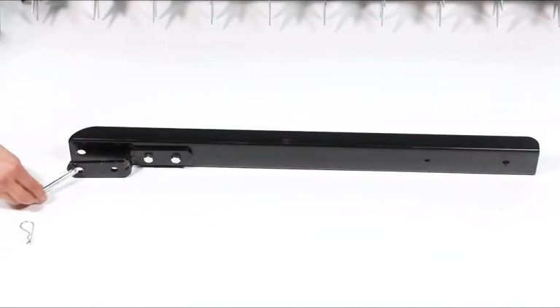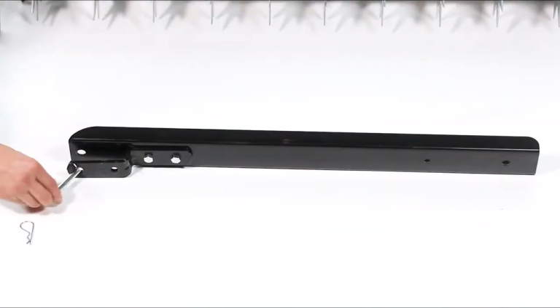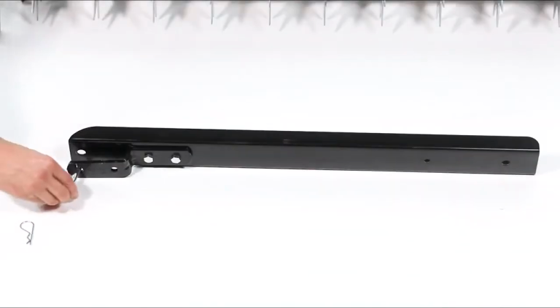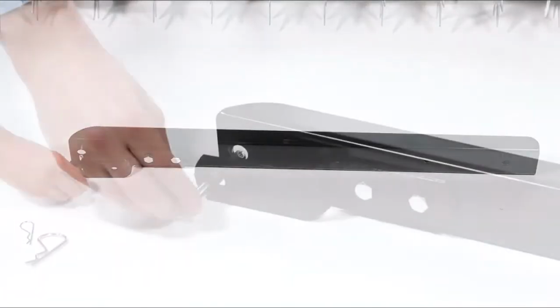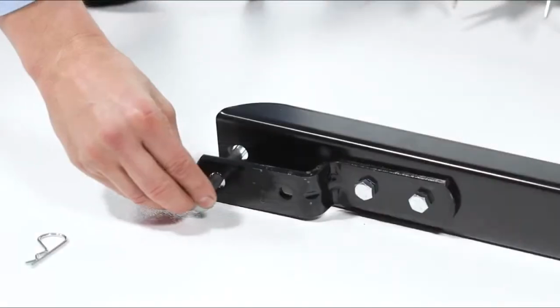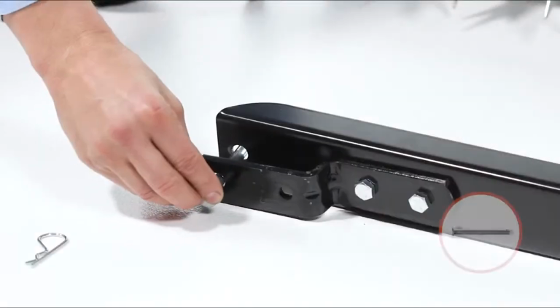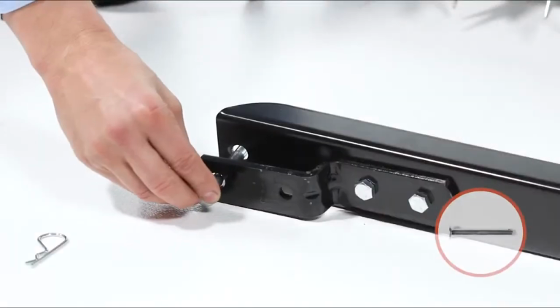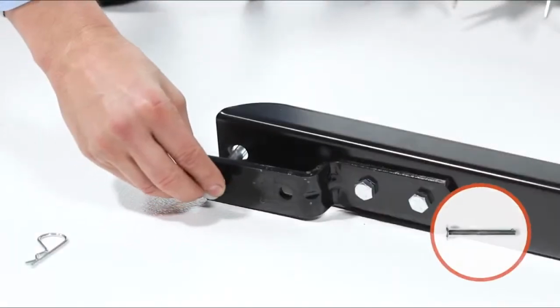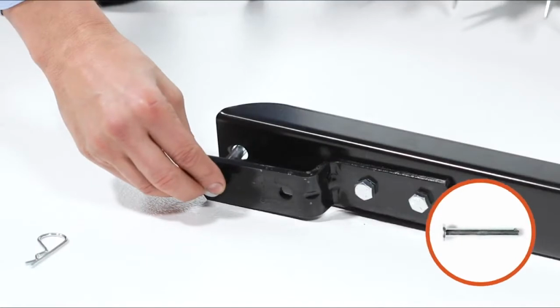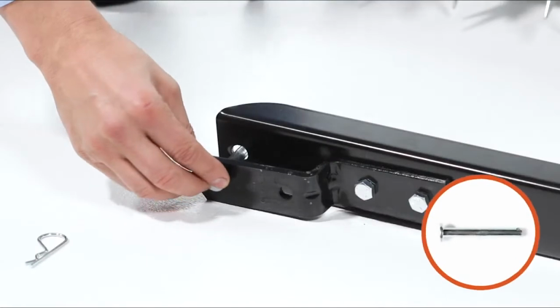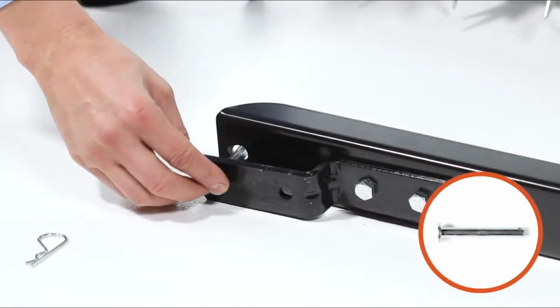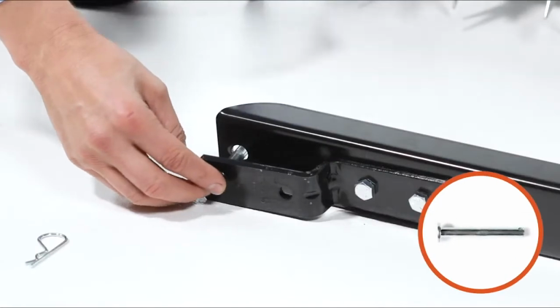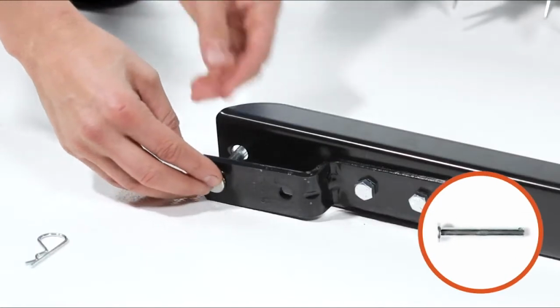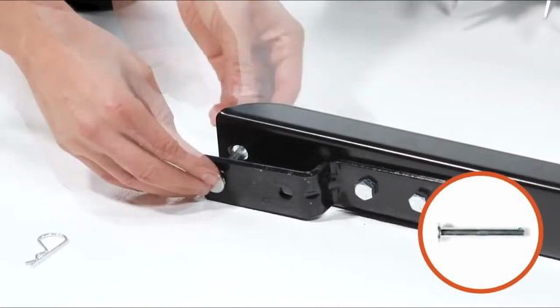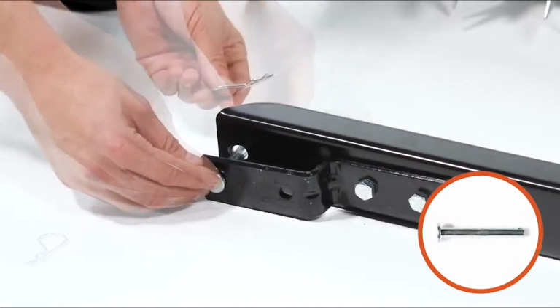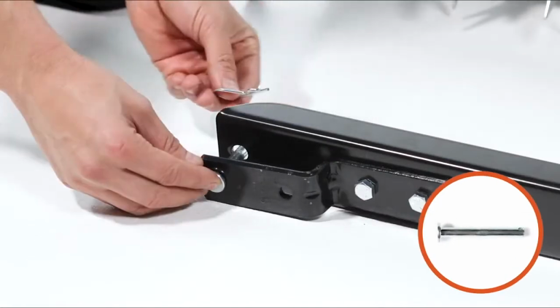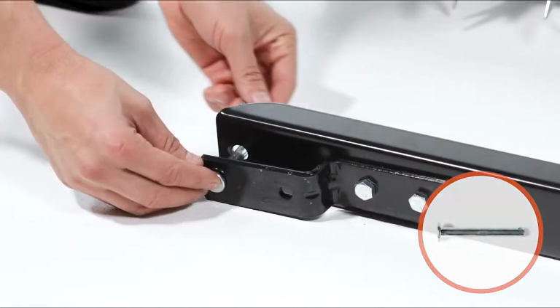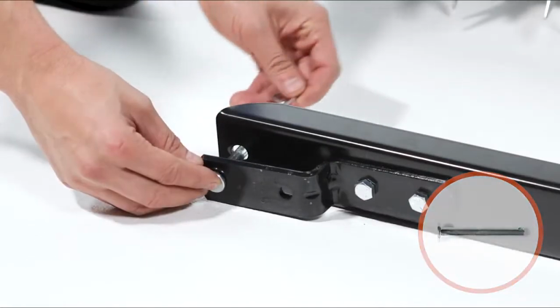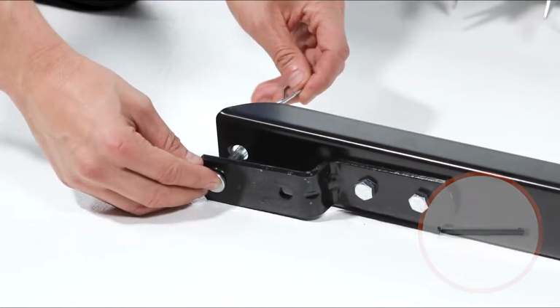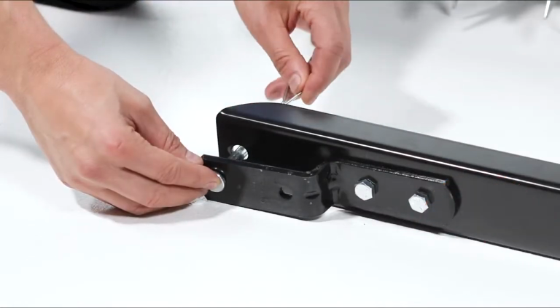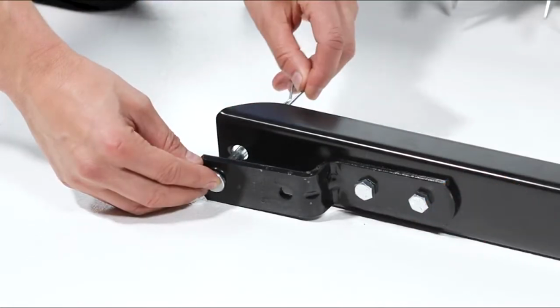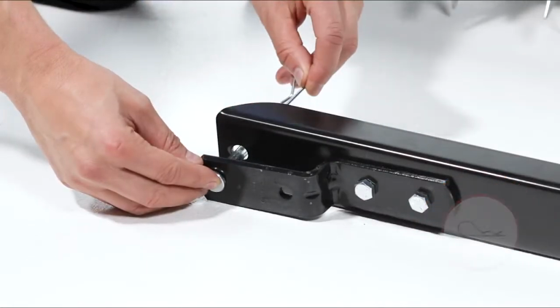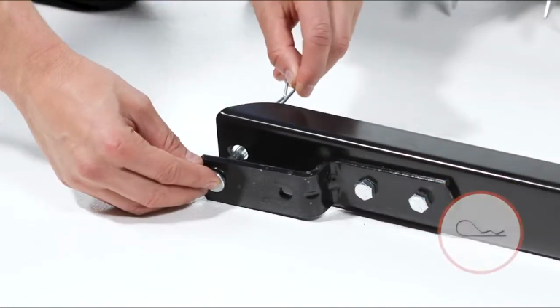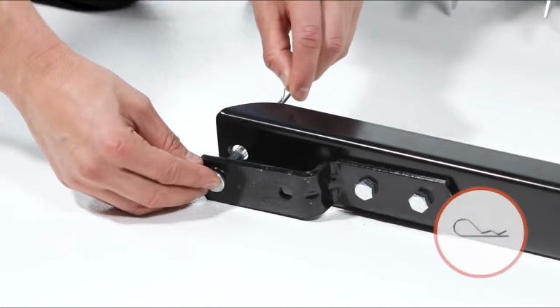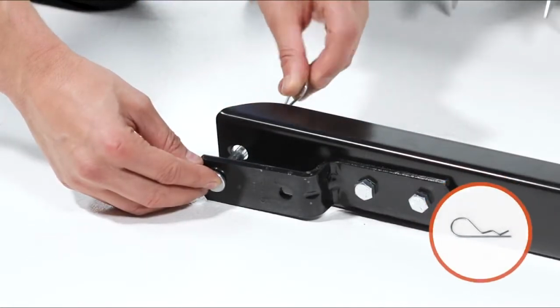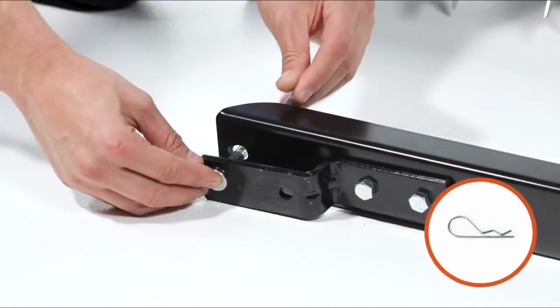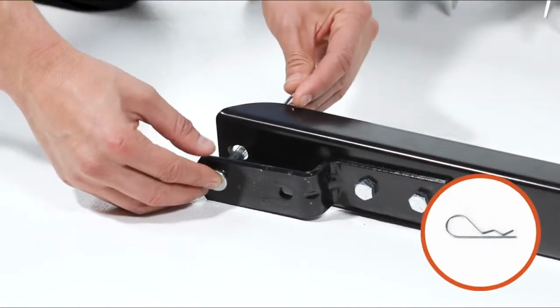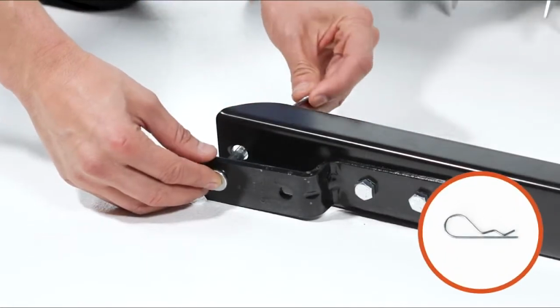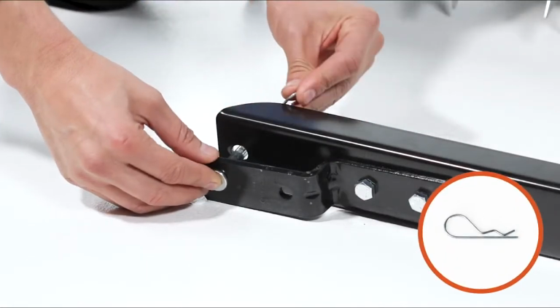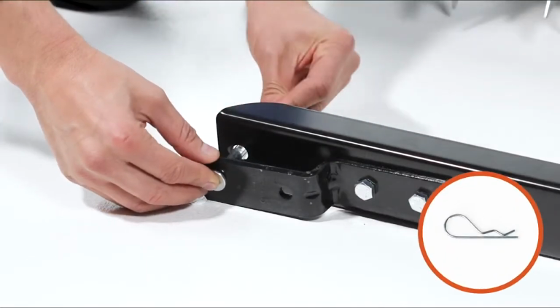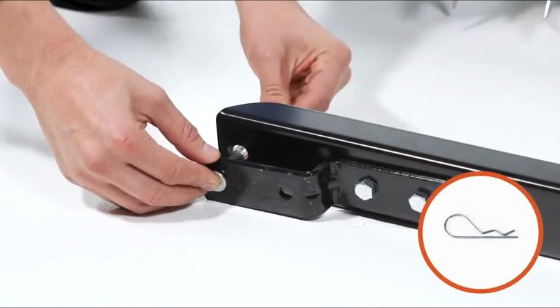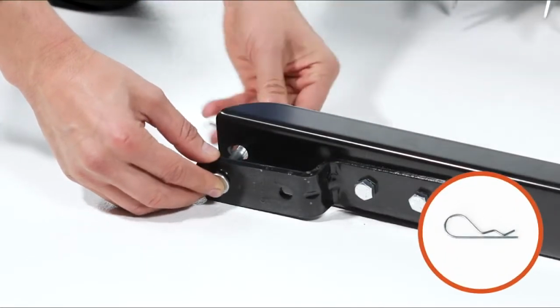Now, insert the hitch pin, Part N, and secure it with a hair cotter pin, Part K.